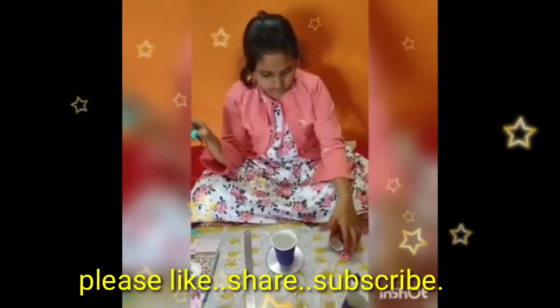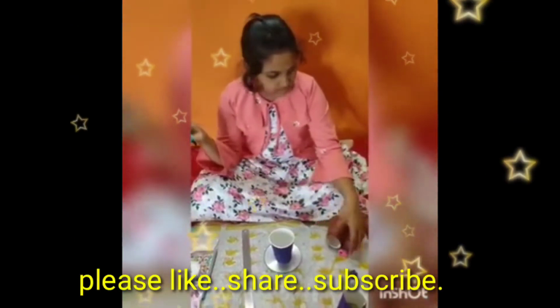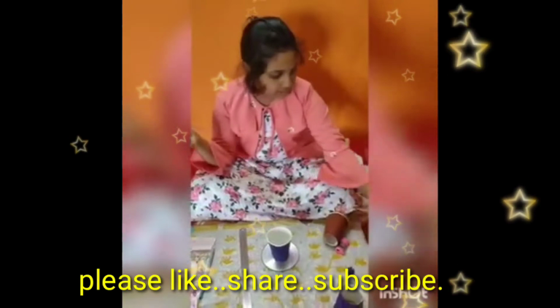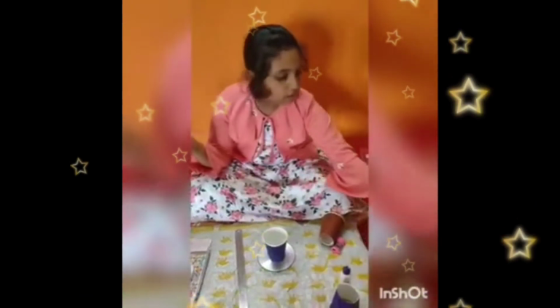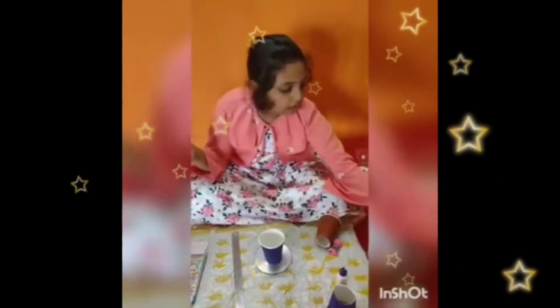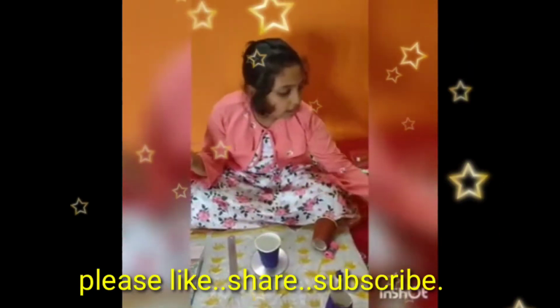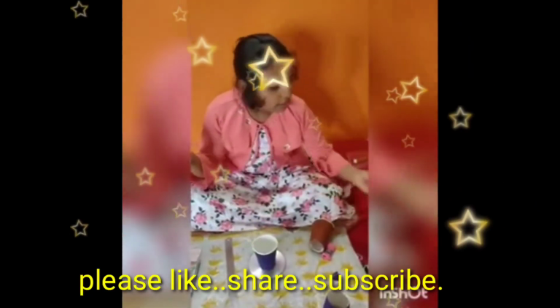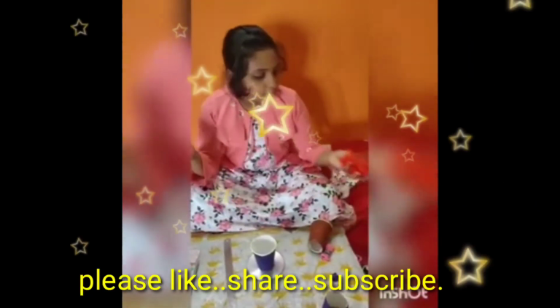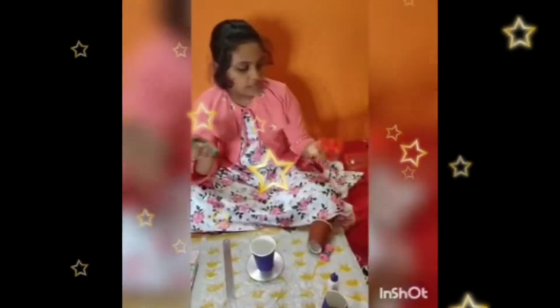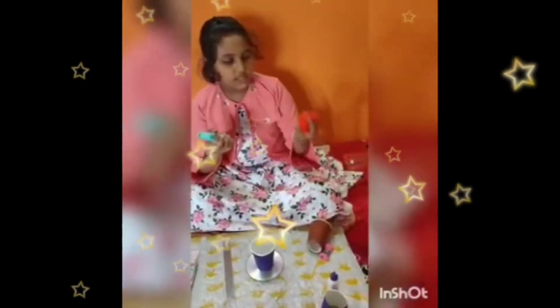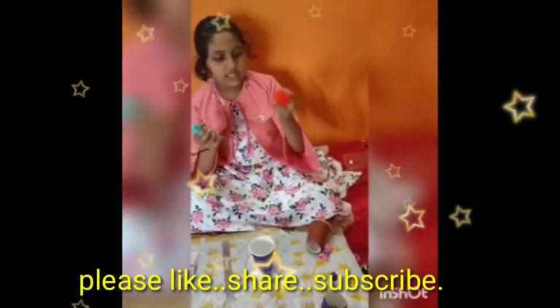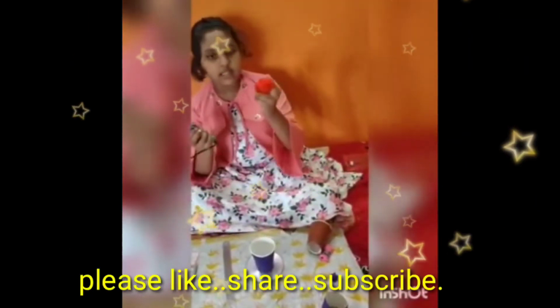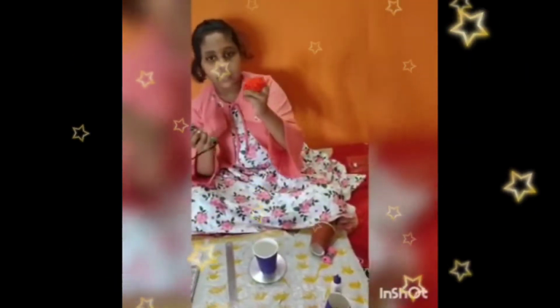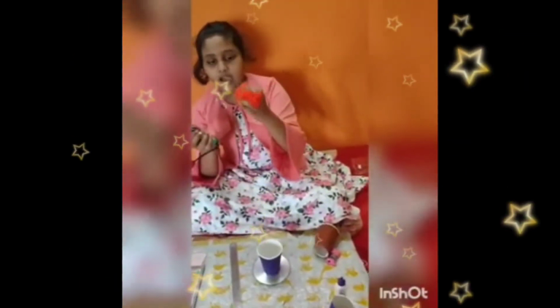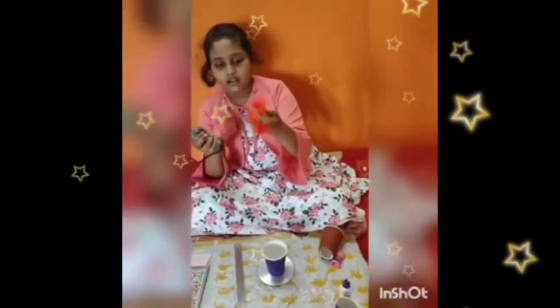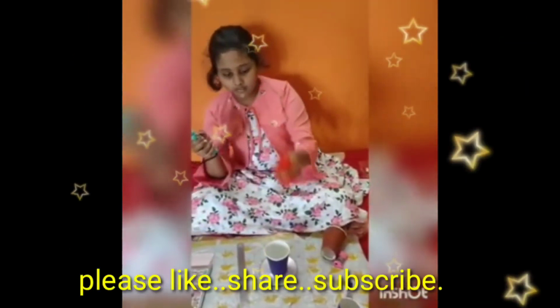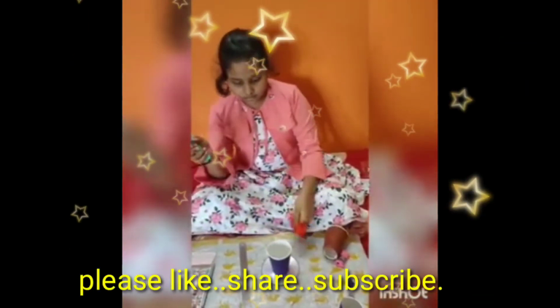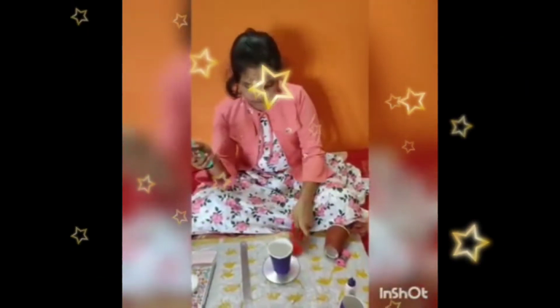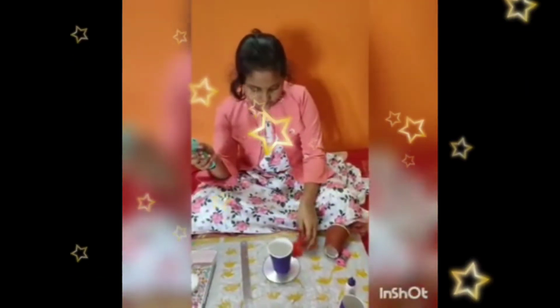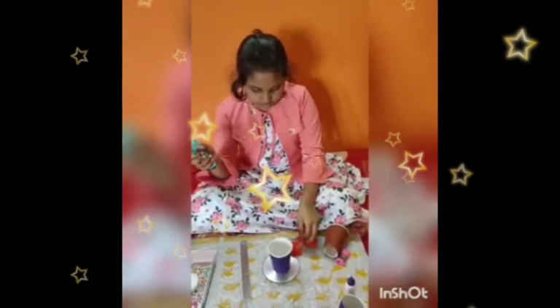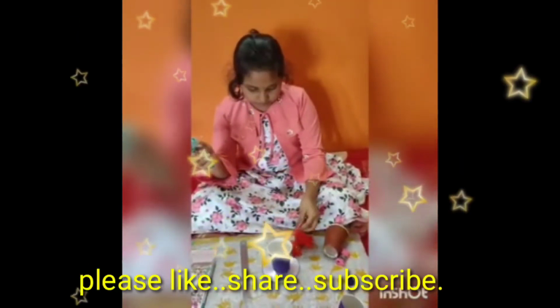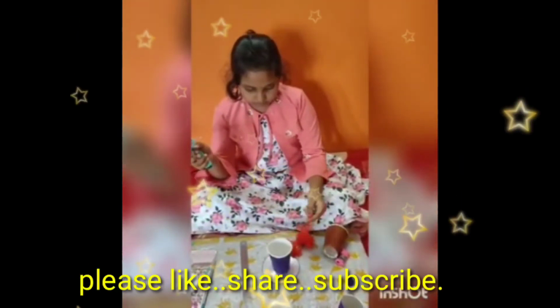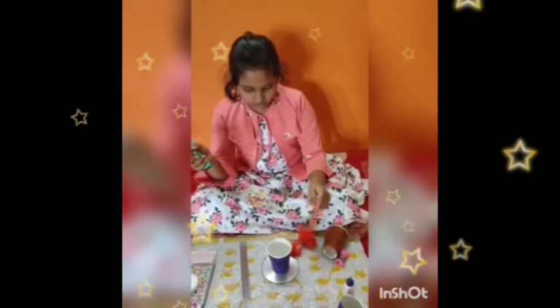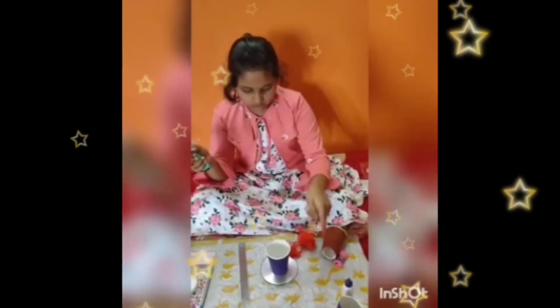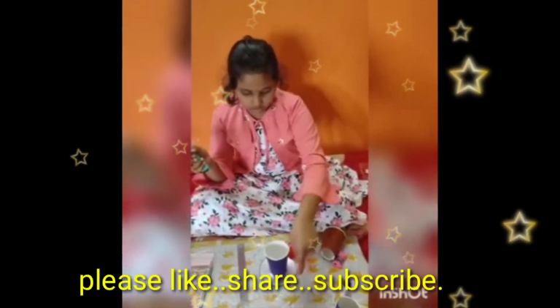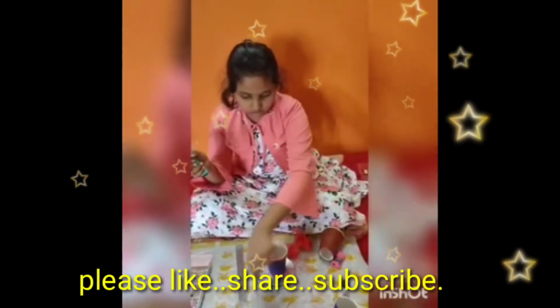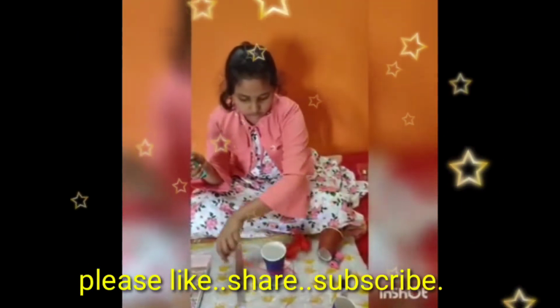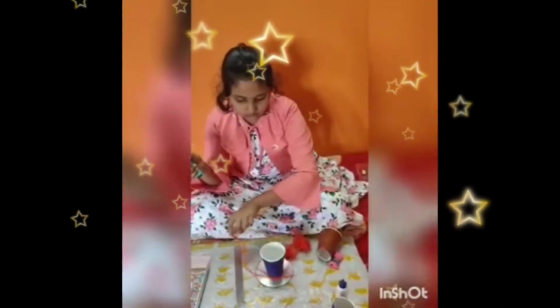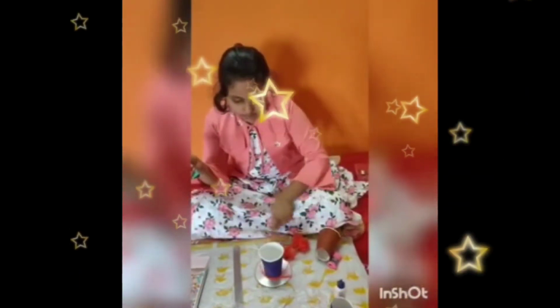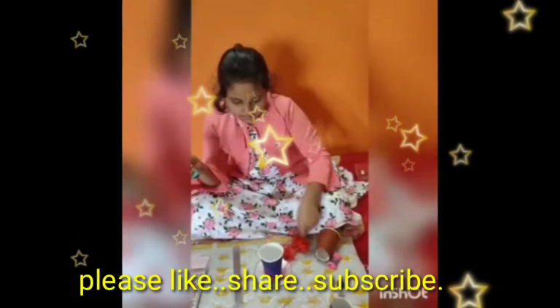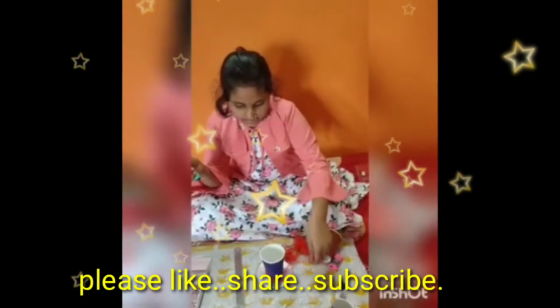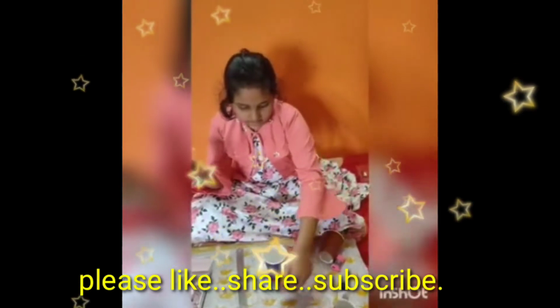Now, using the yarn, we should roll it over the CD.